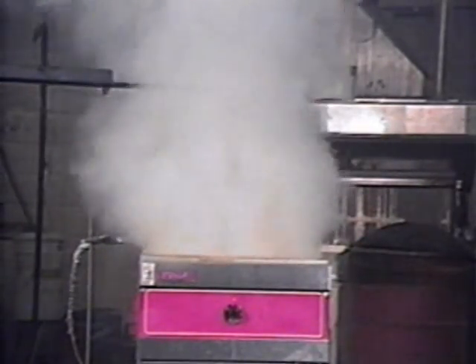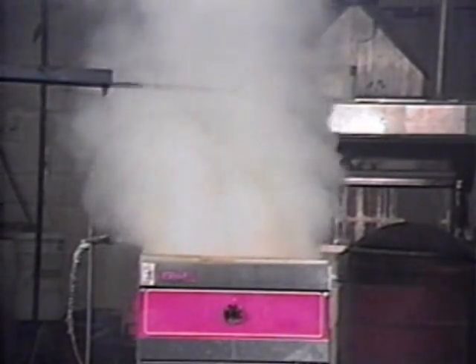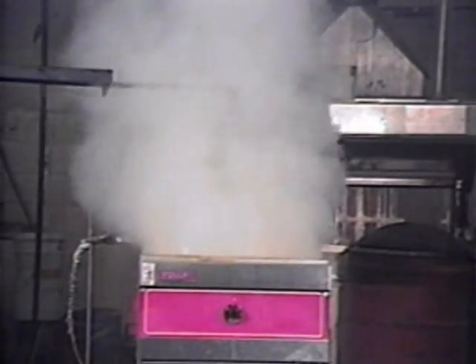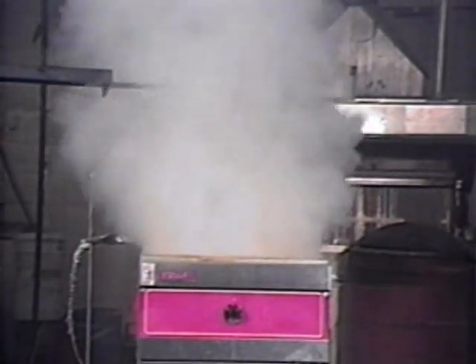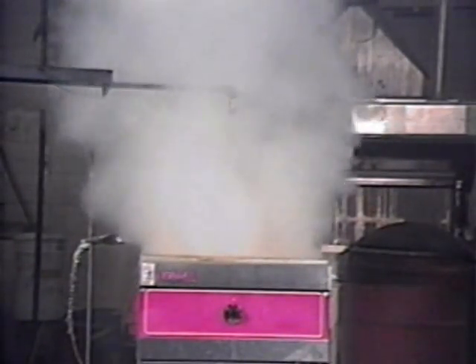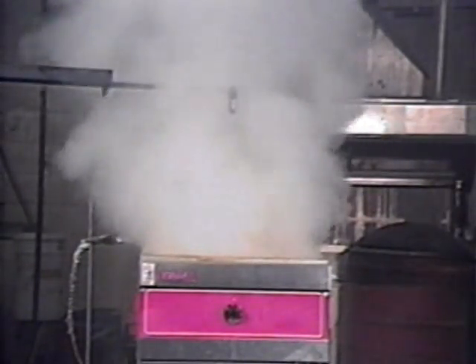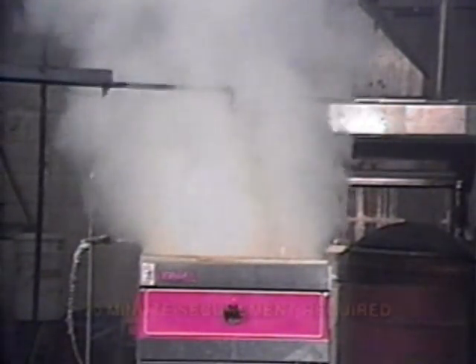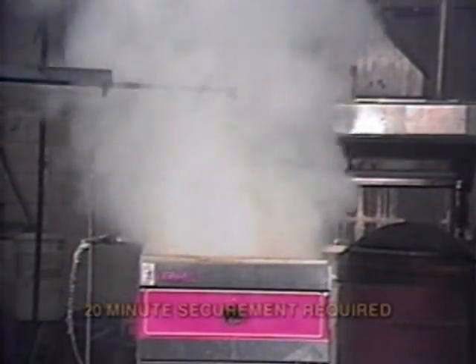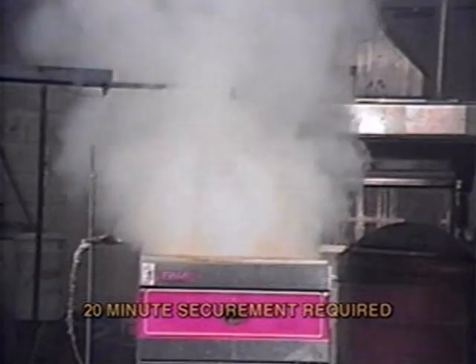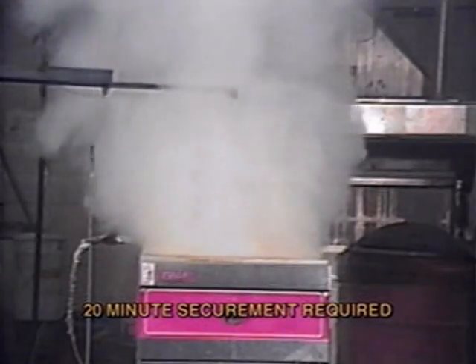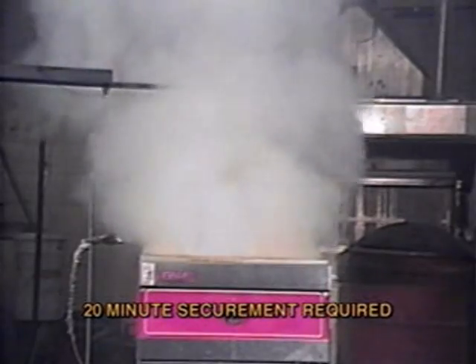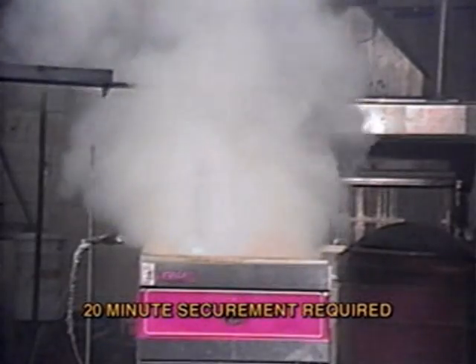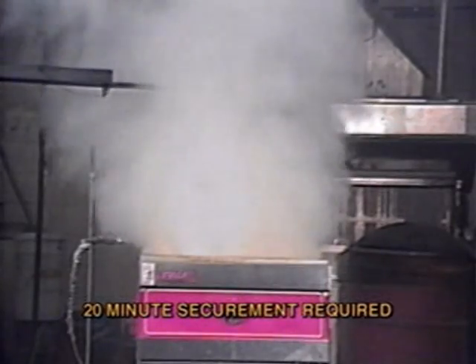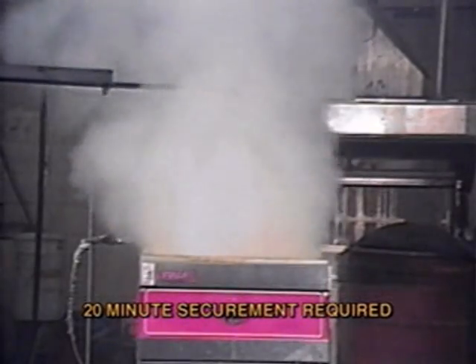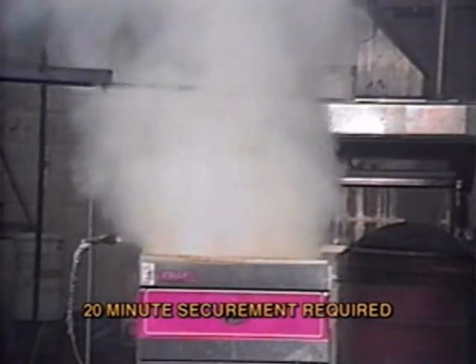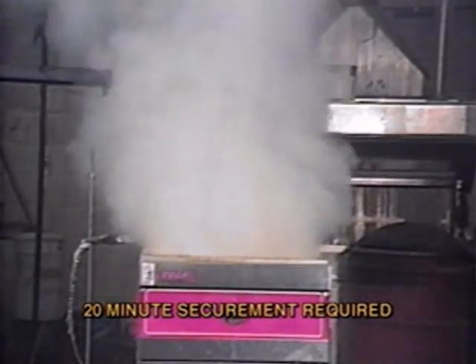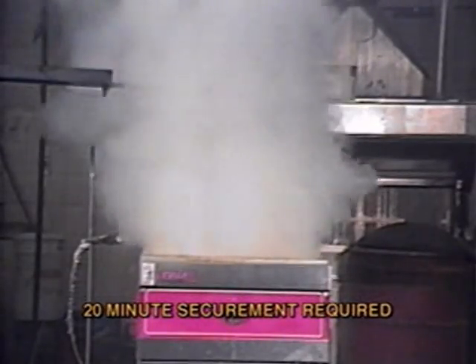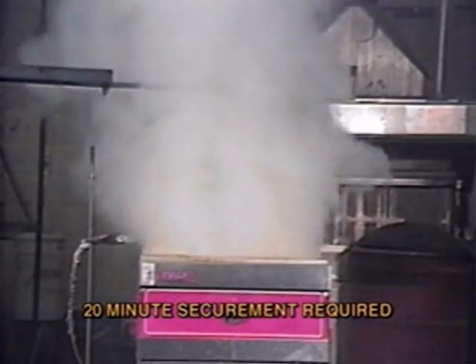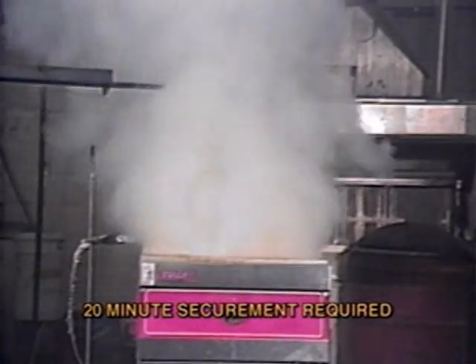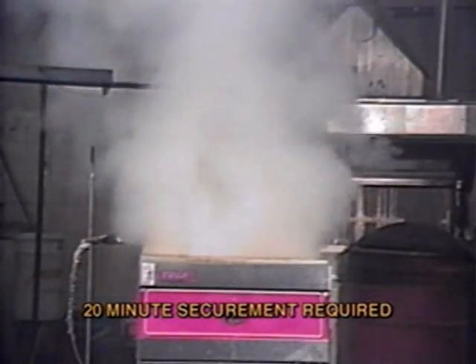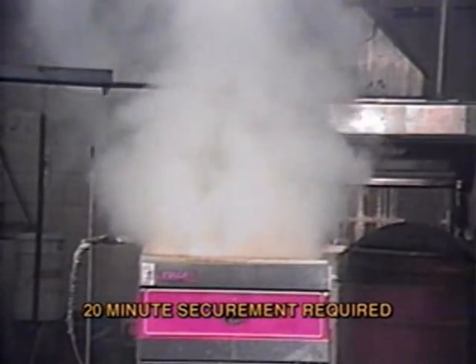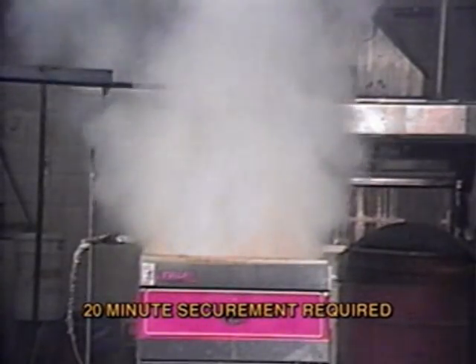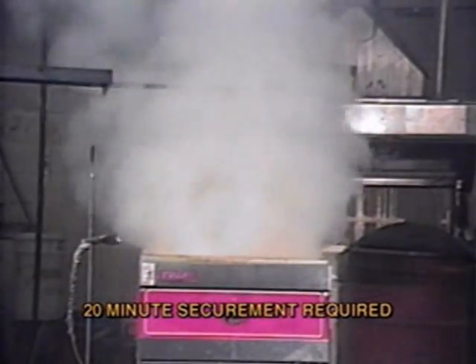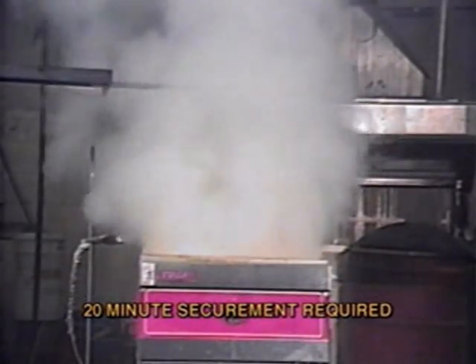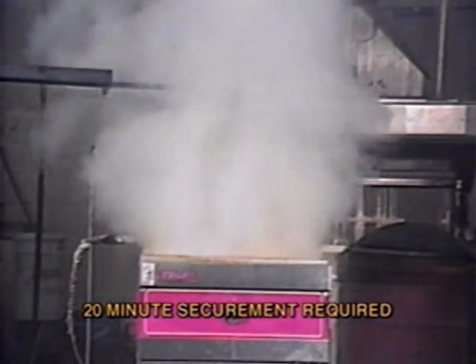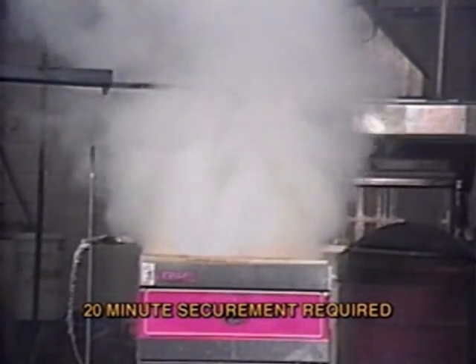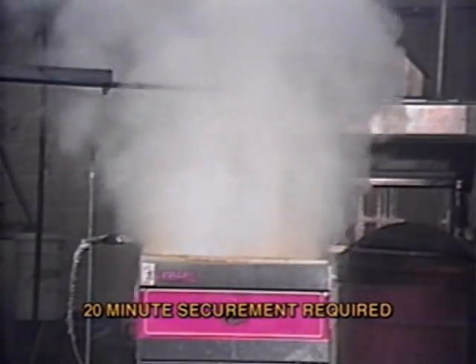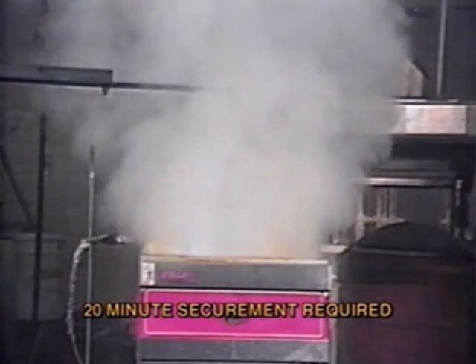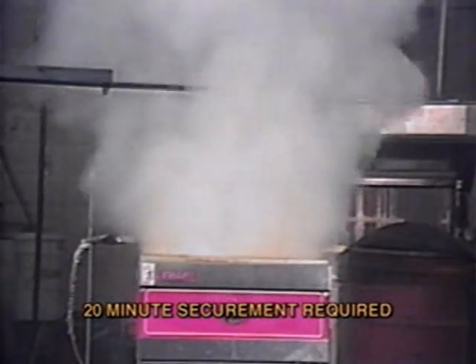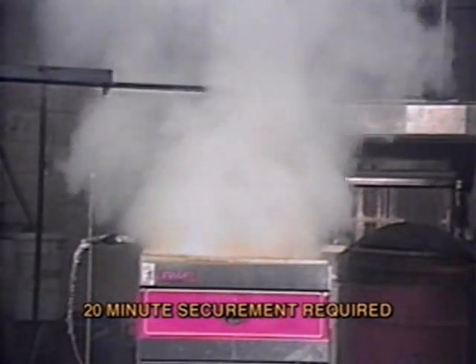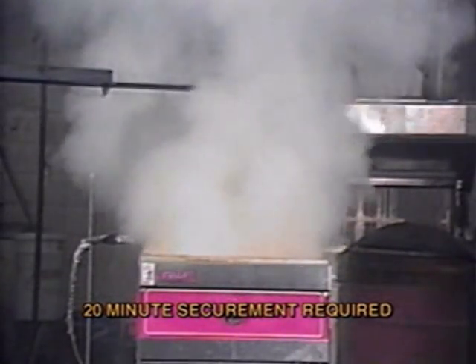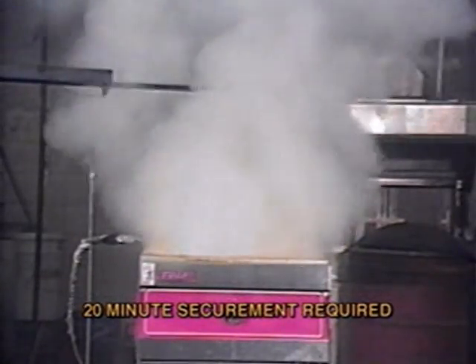The foam blanket must secure the fire for at least 20 minutes according to the new standard.